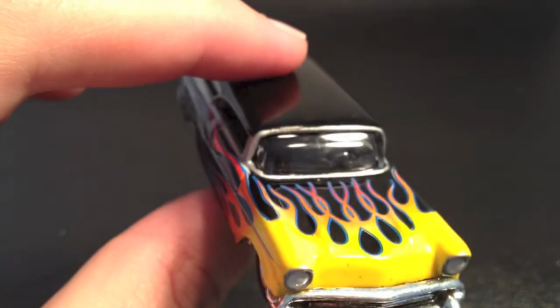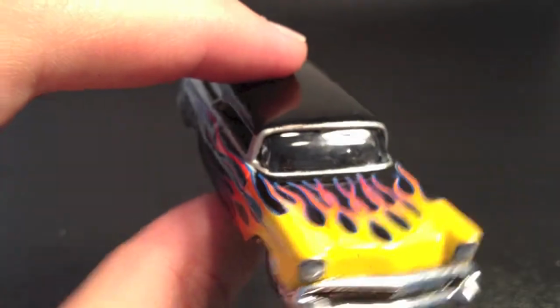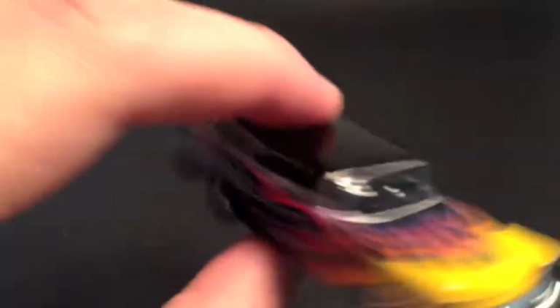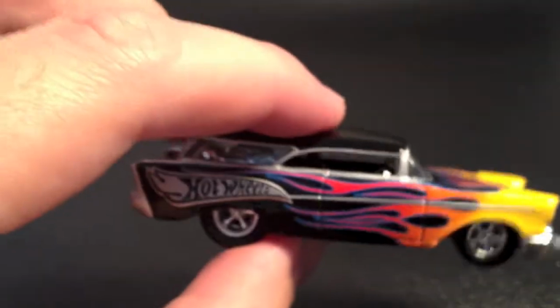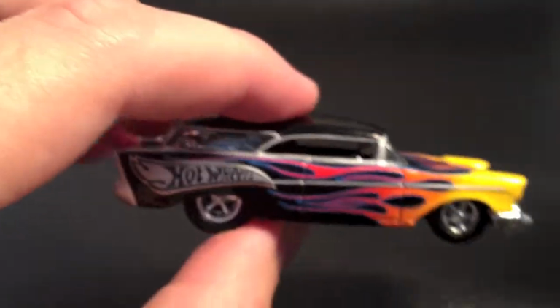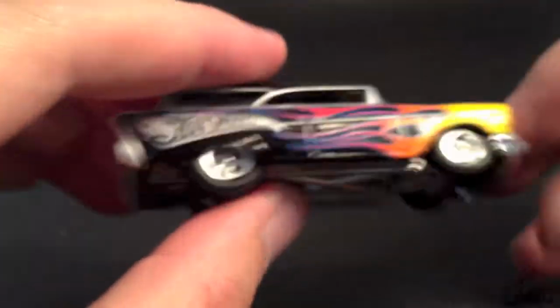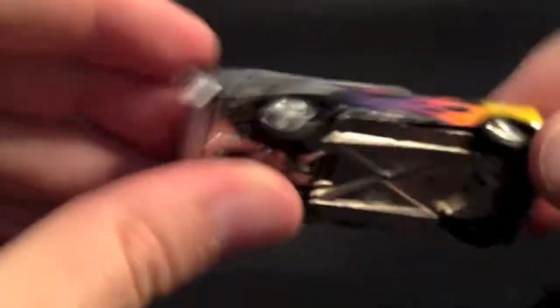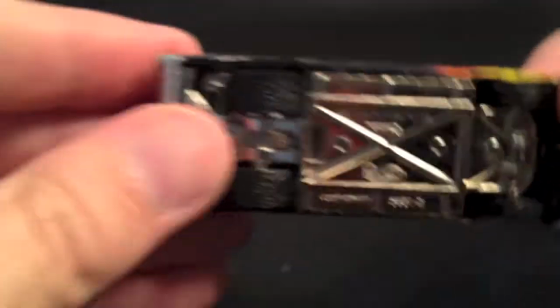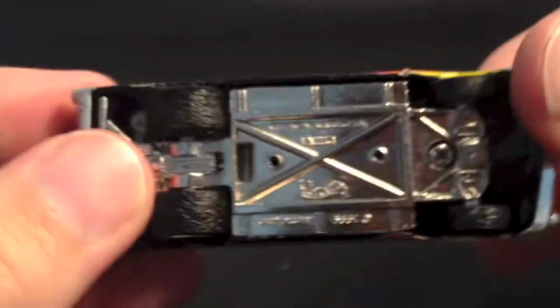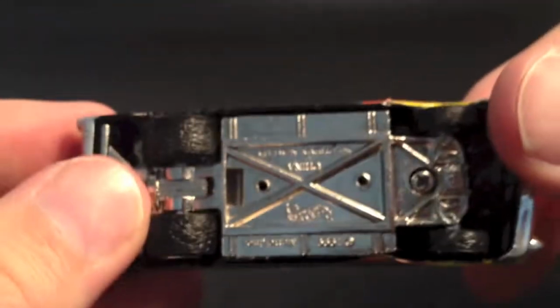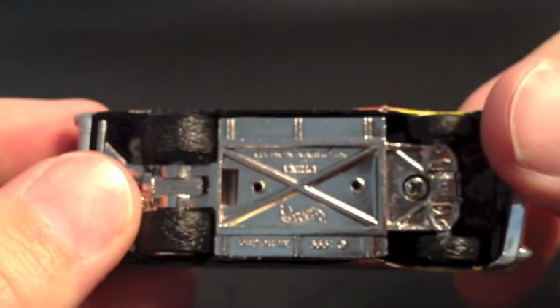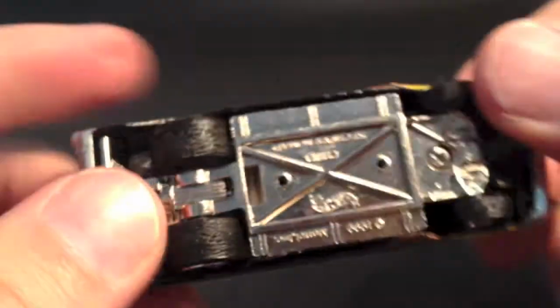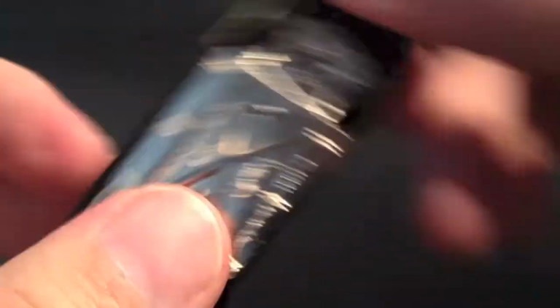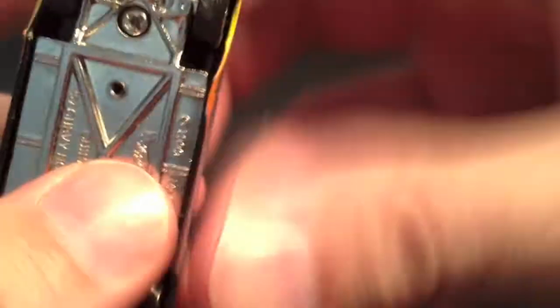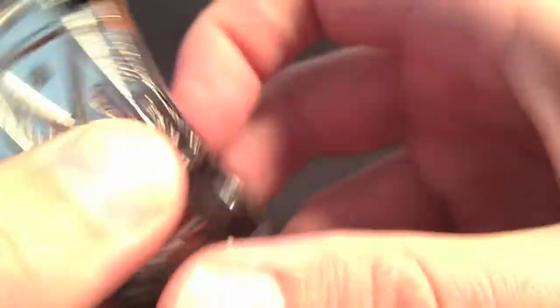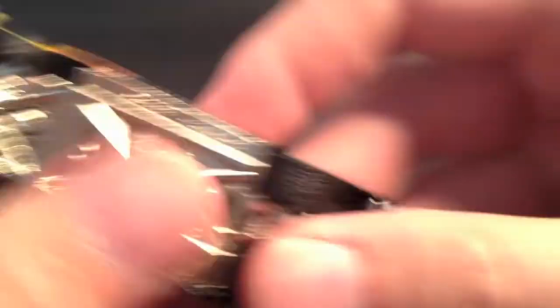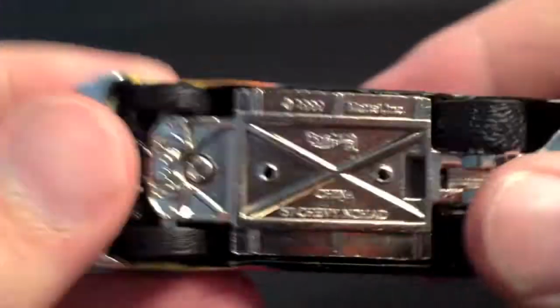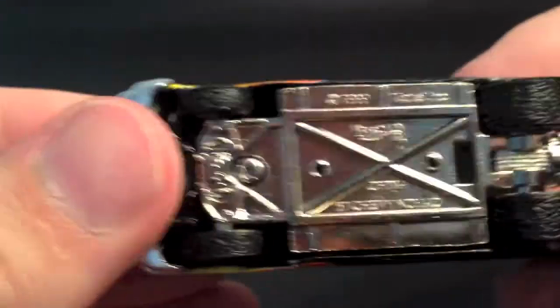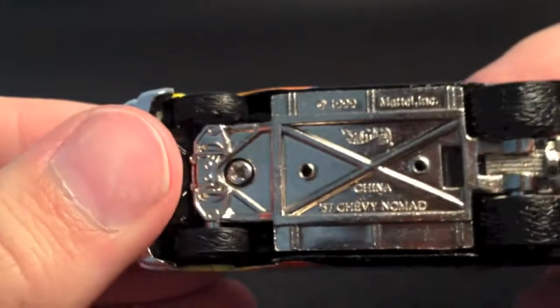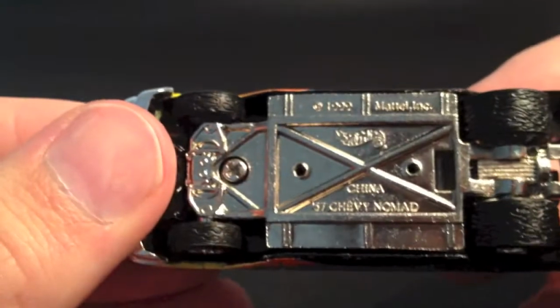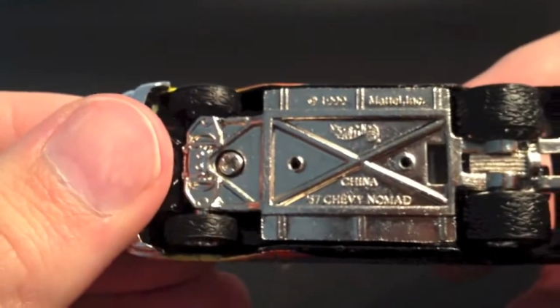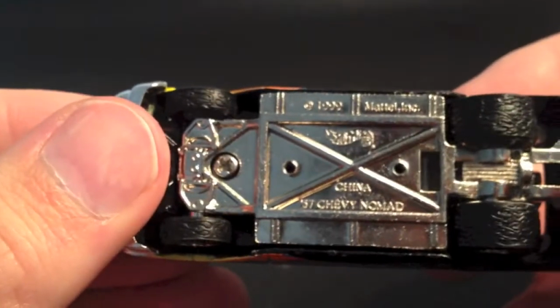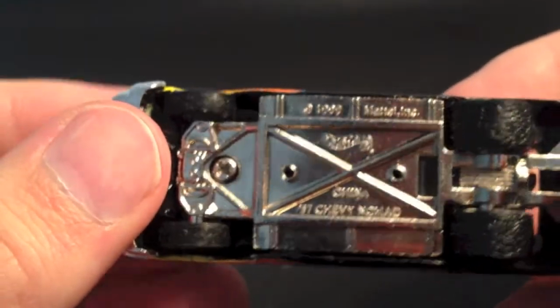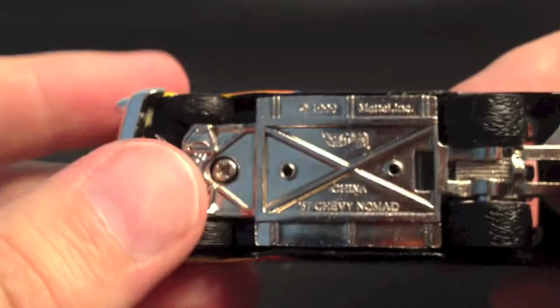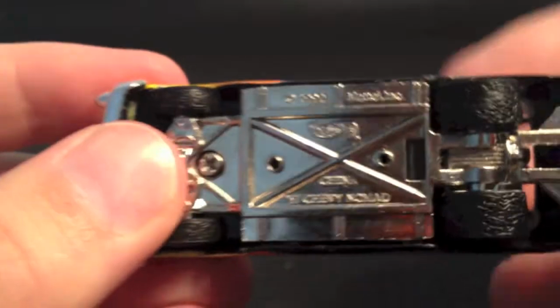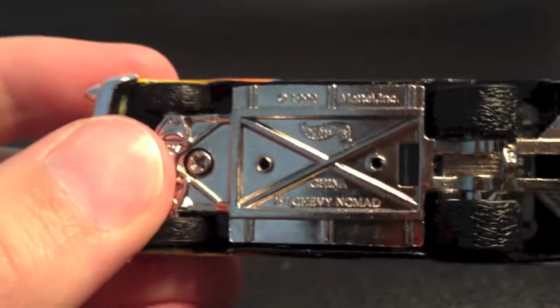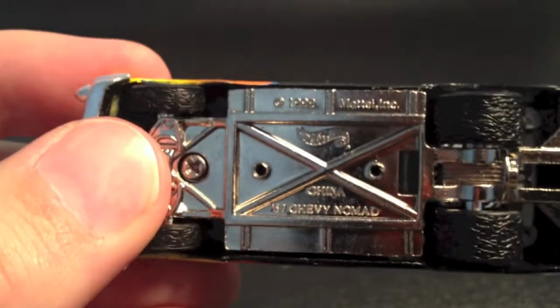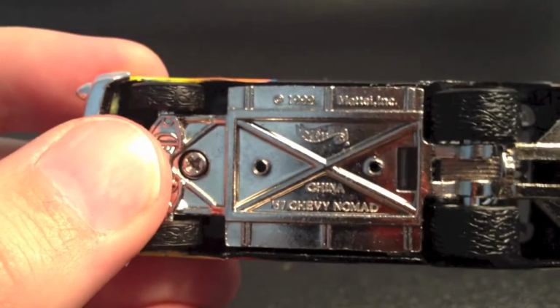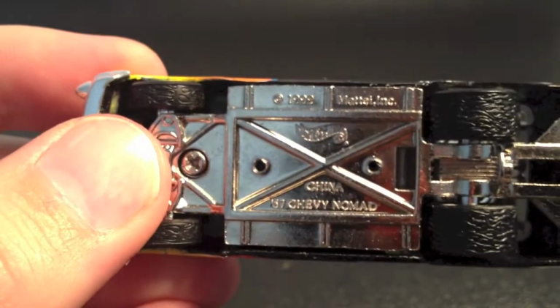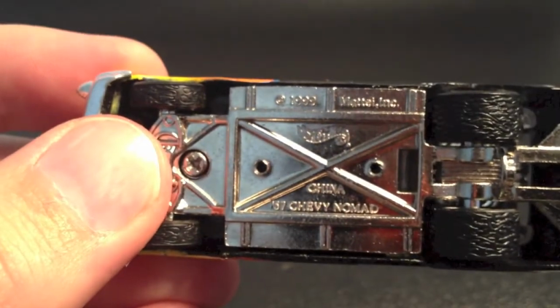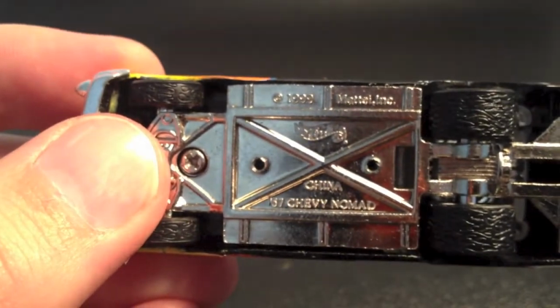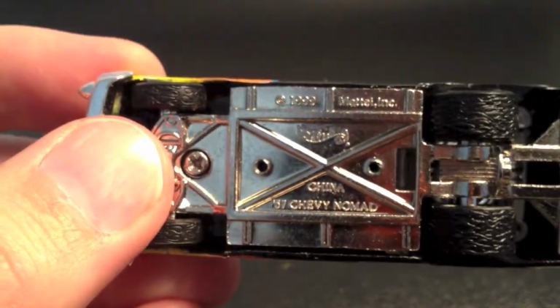Very beautiful car. Let's look at the underbelly really quick — China, Chevy Nomad, 1999.